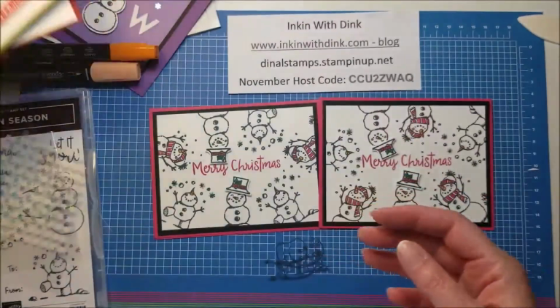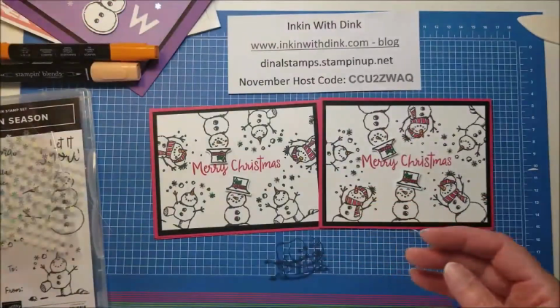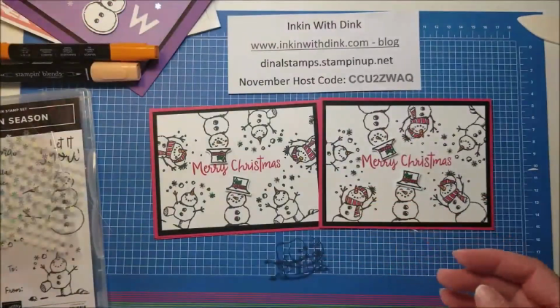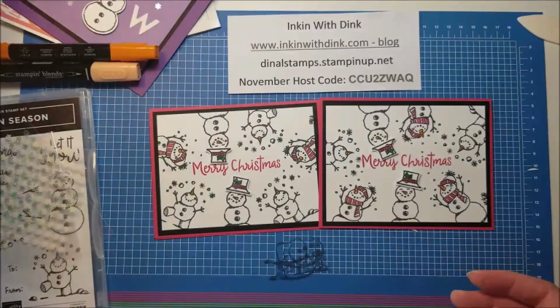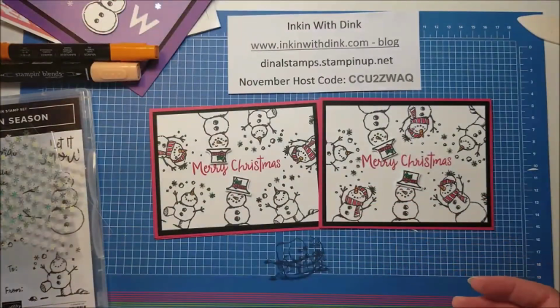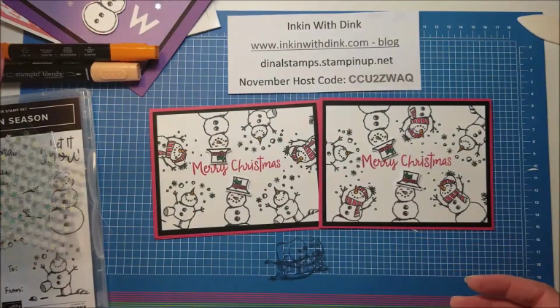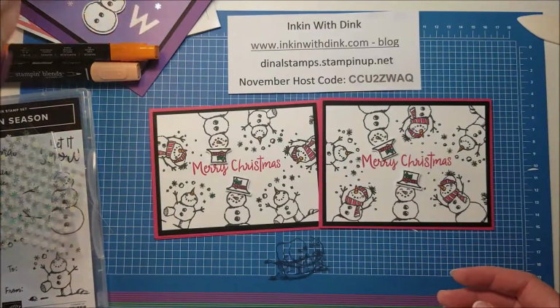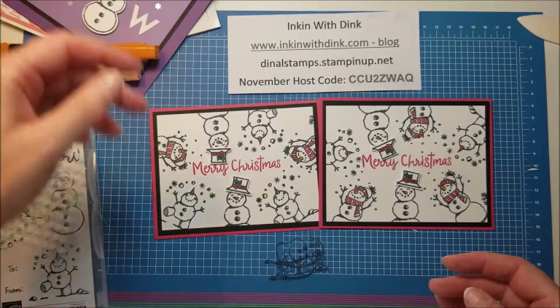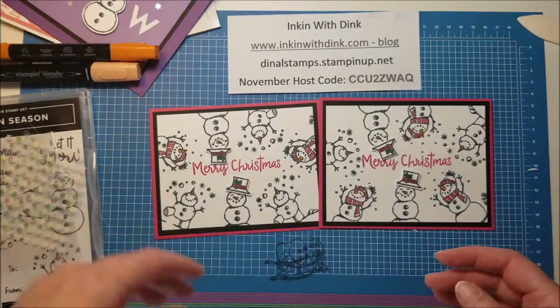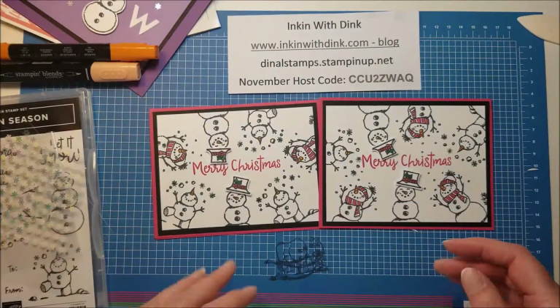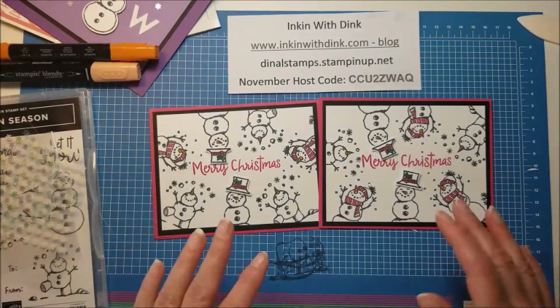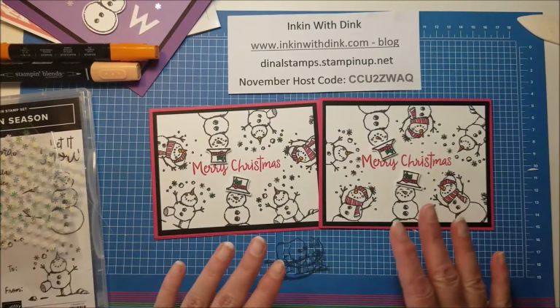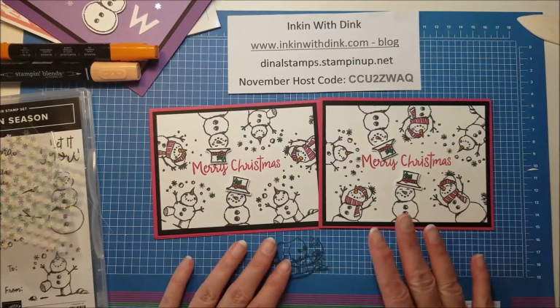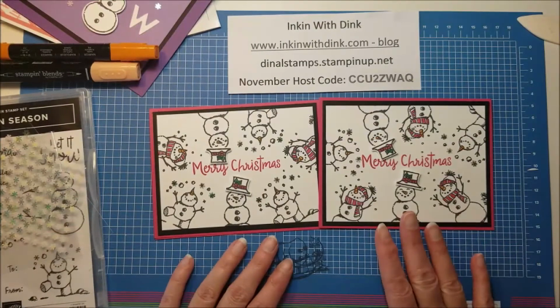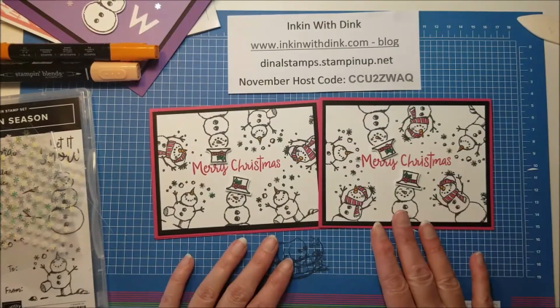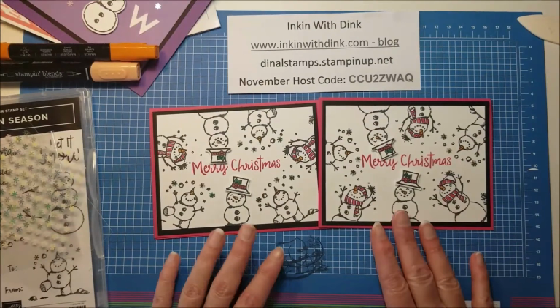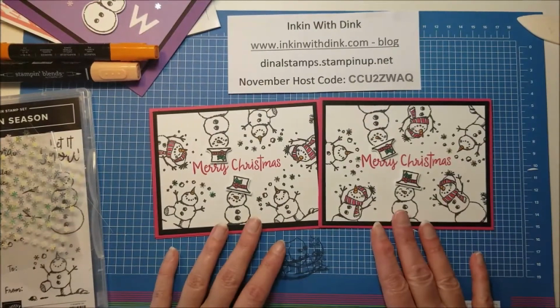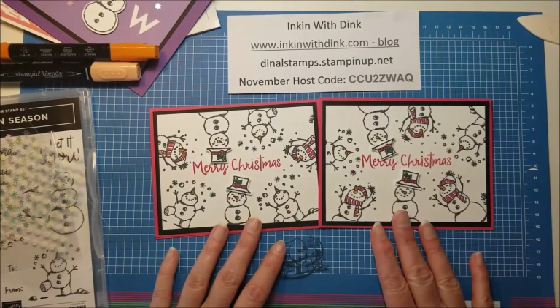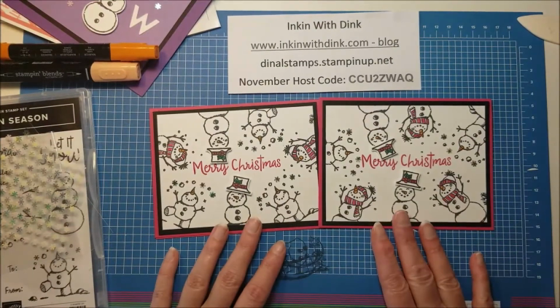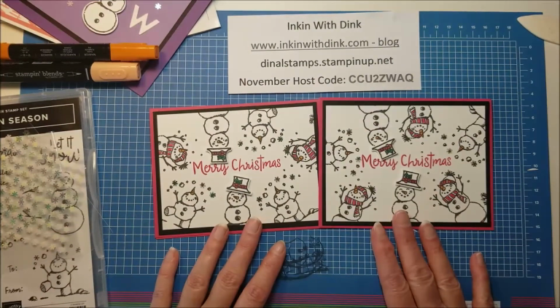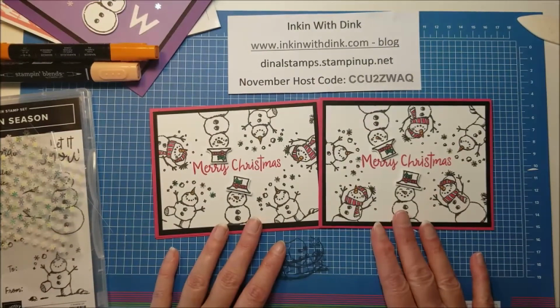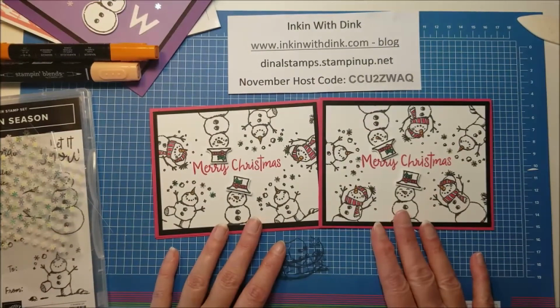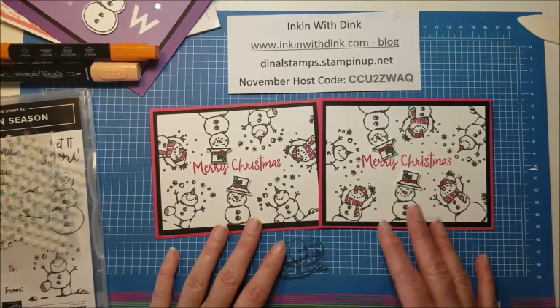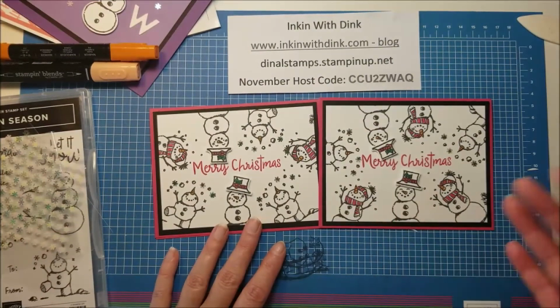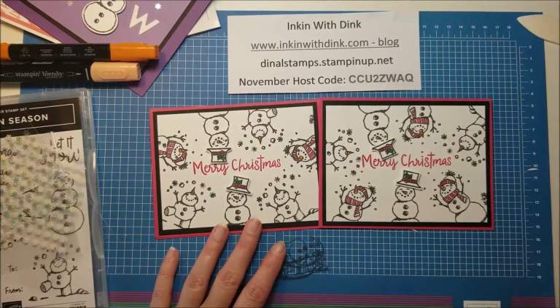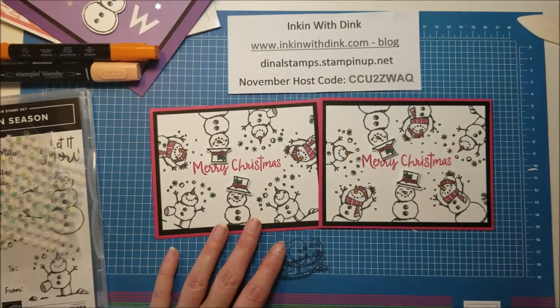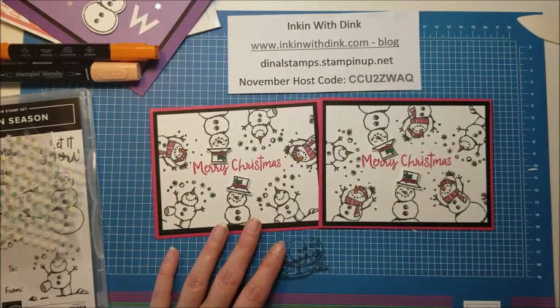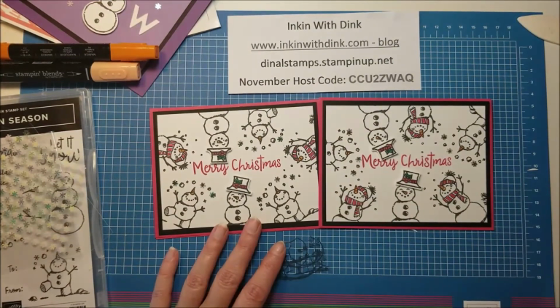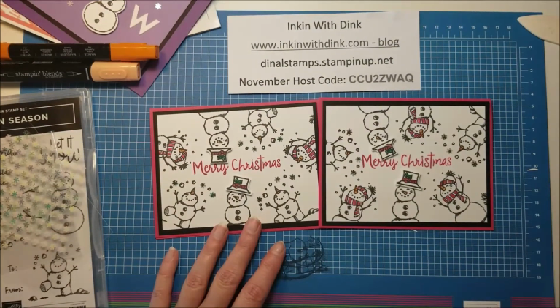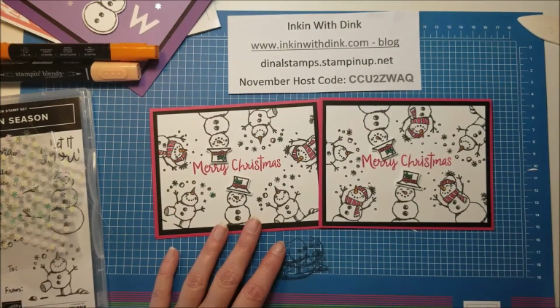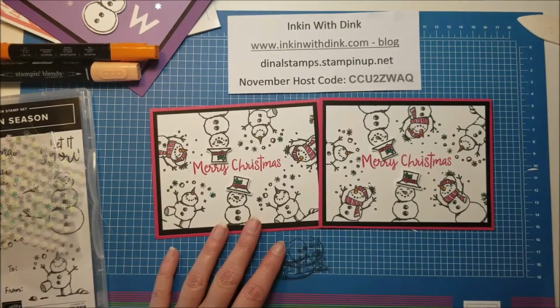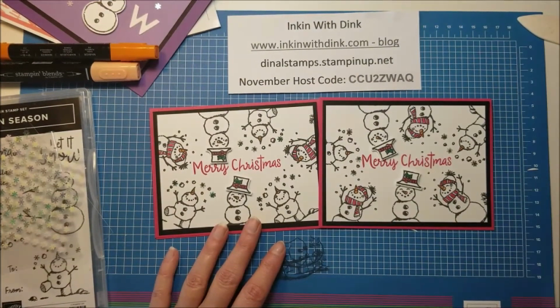Thank you so much for joining me today. Thanks for watching my video and I'll catch you next time.